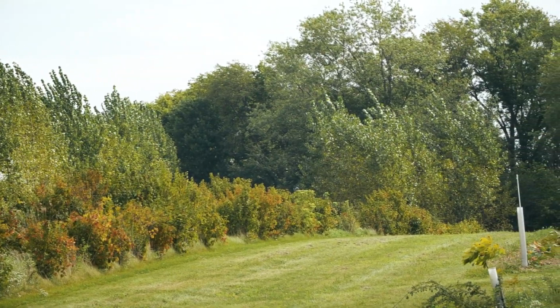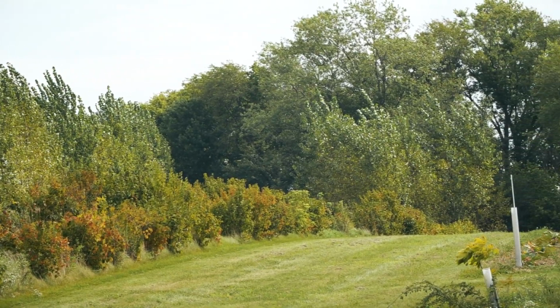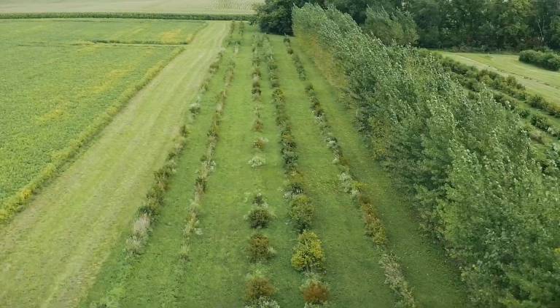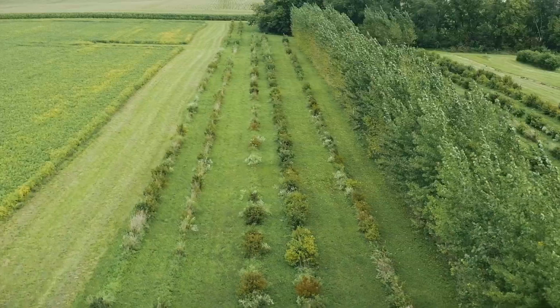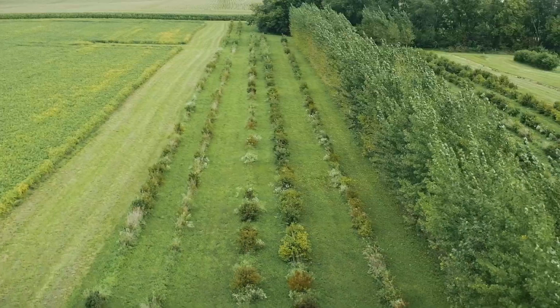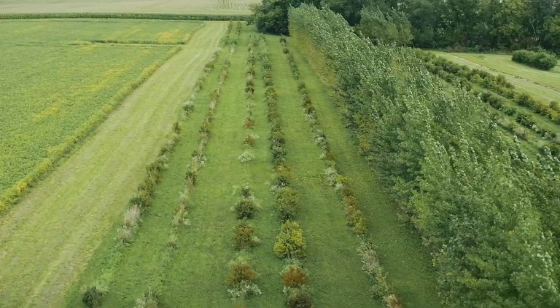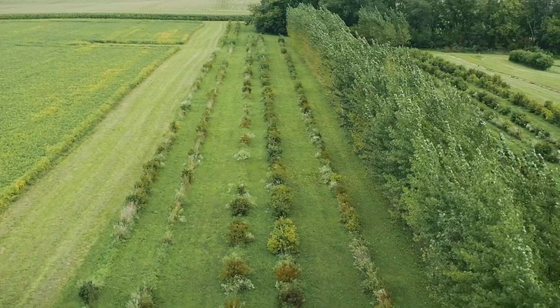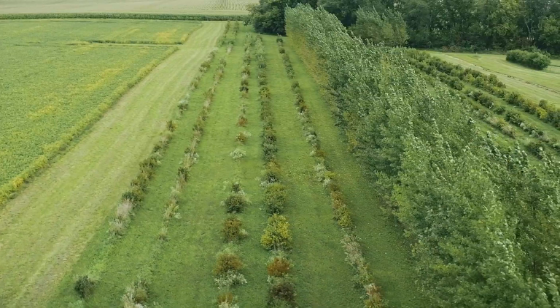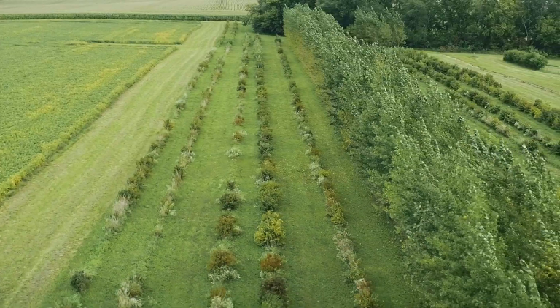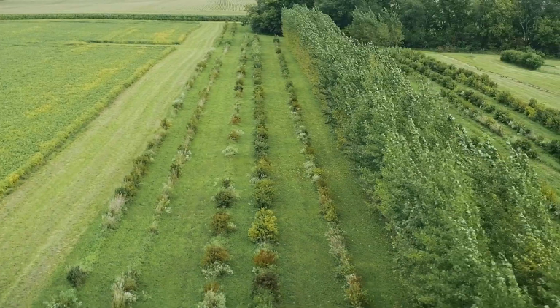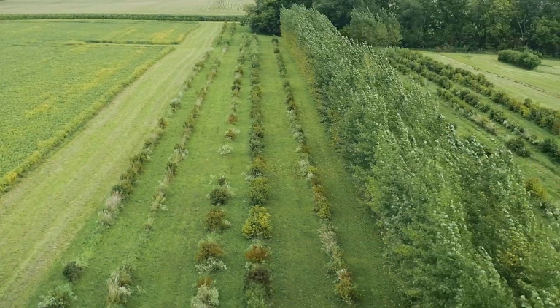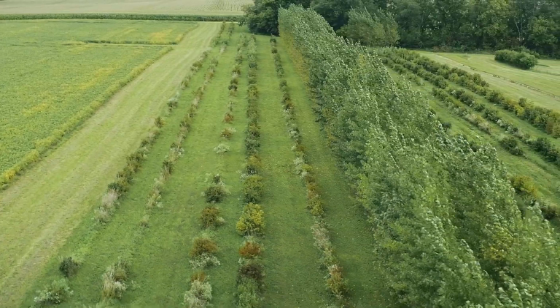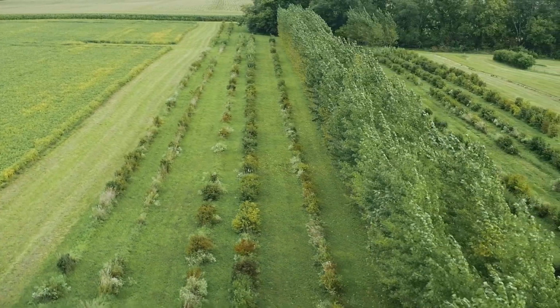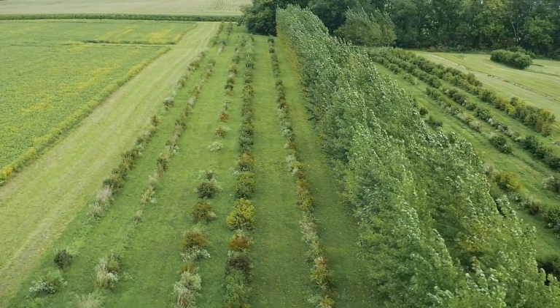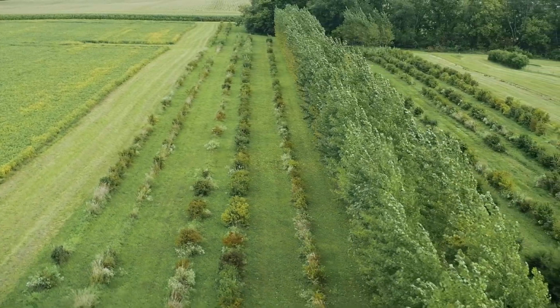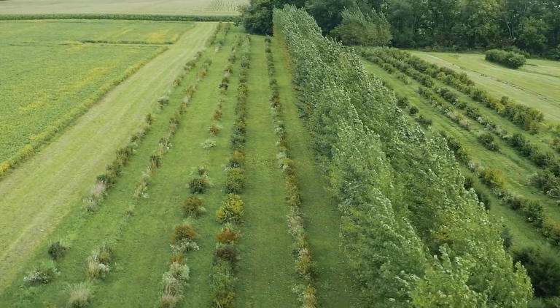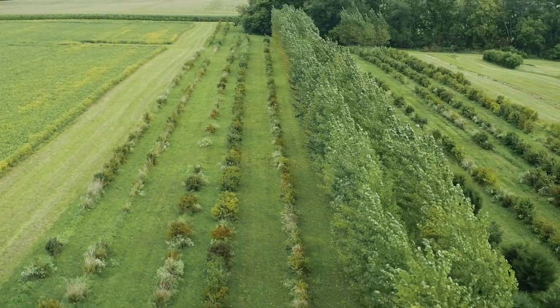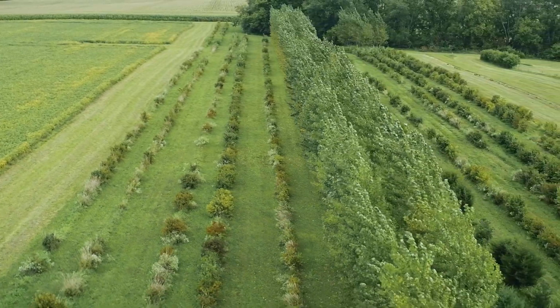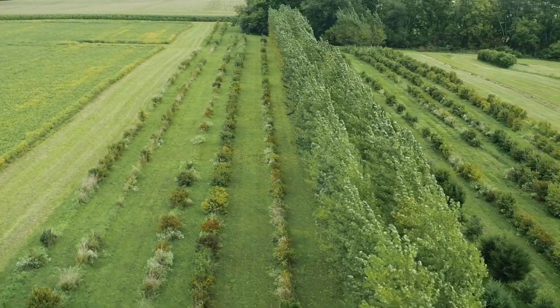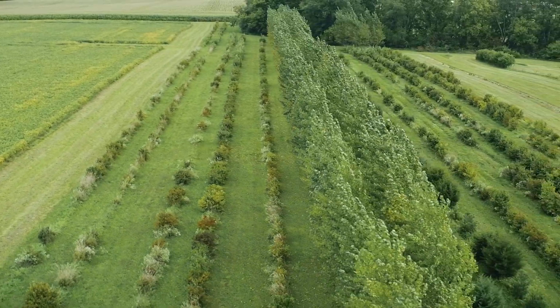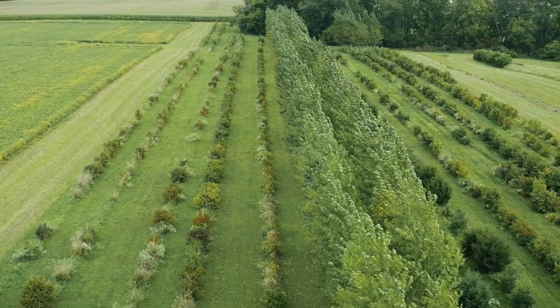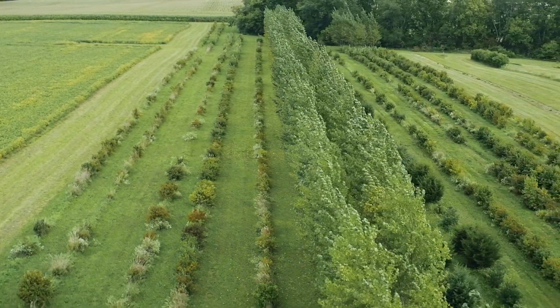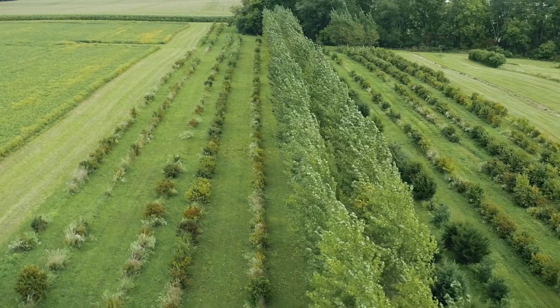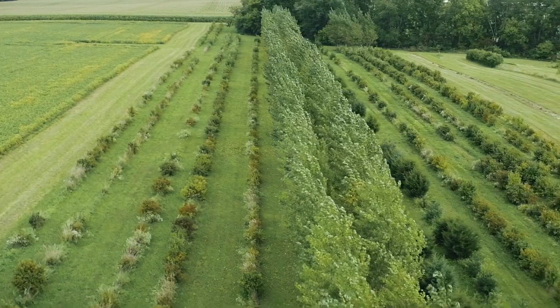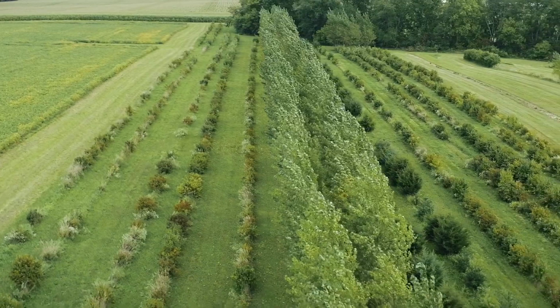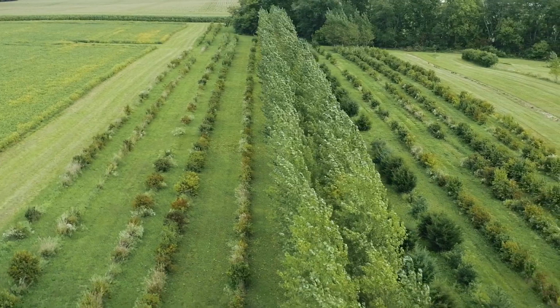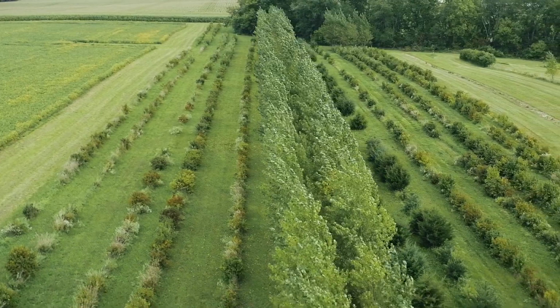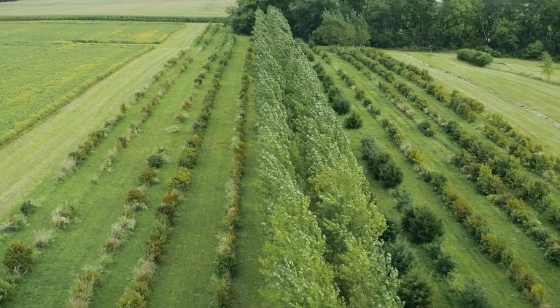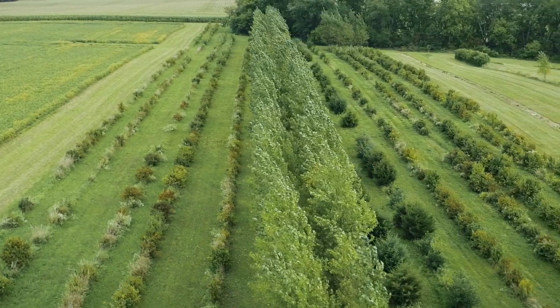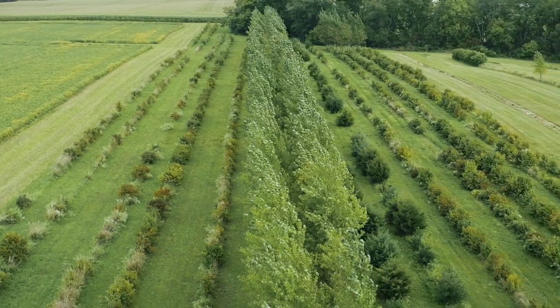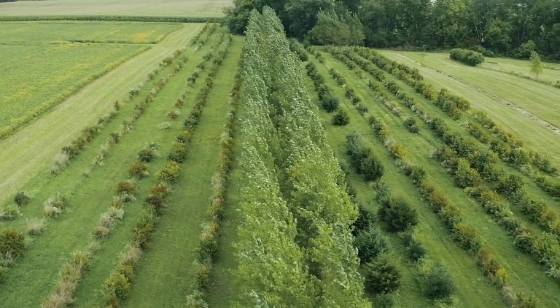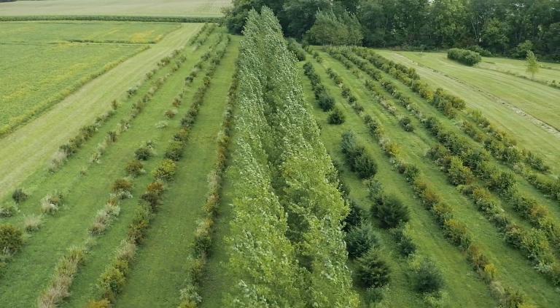These species include hybrid poplar, hazelnuts, willow, and several types of evergreens.